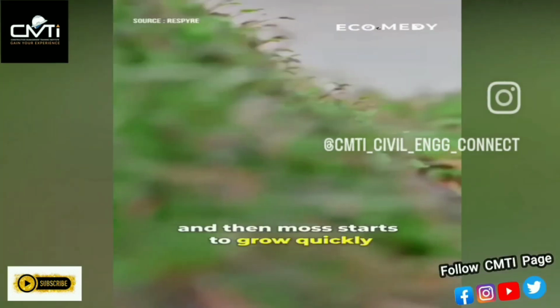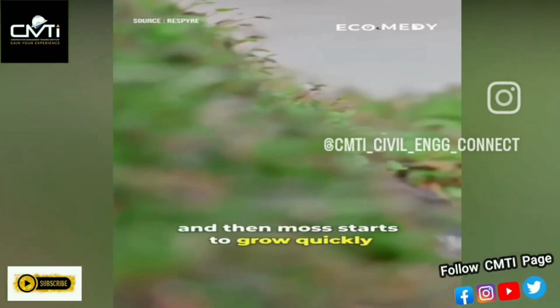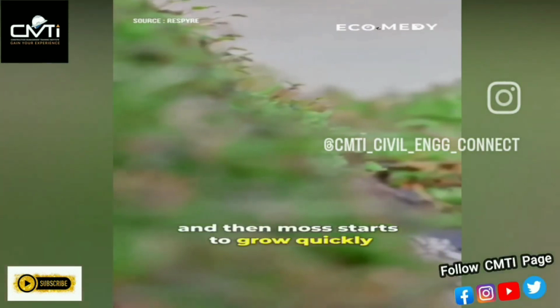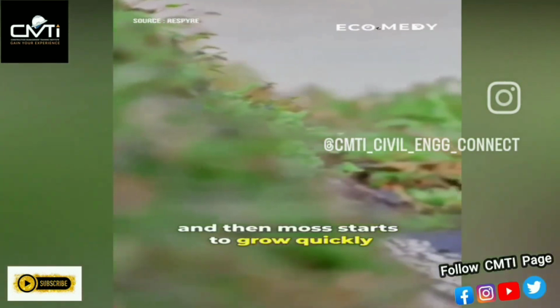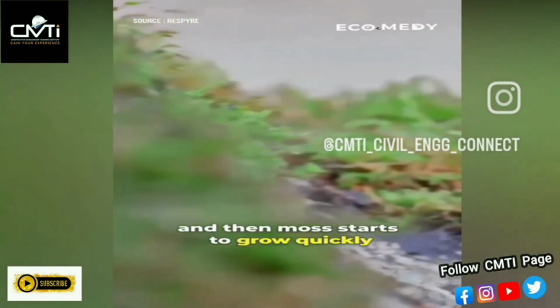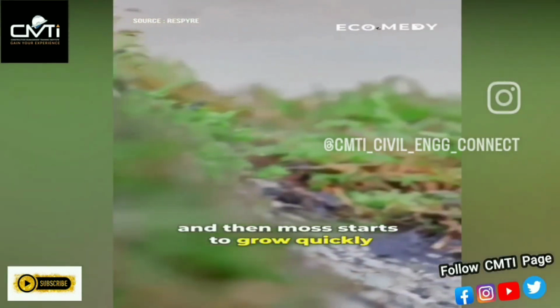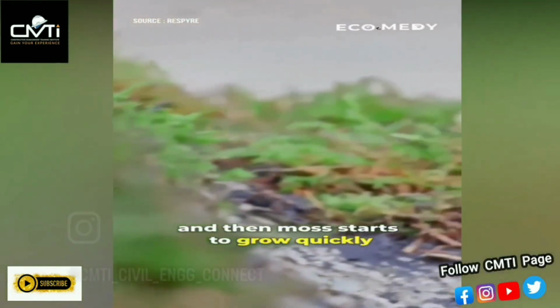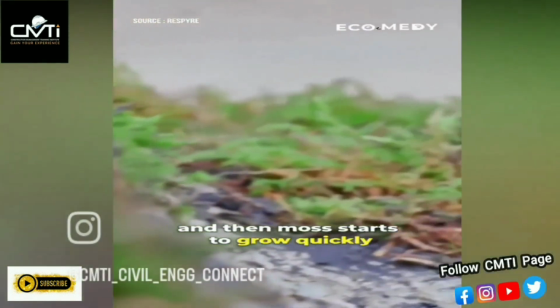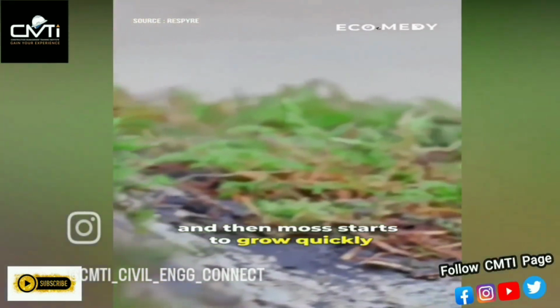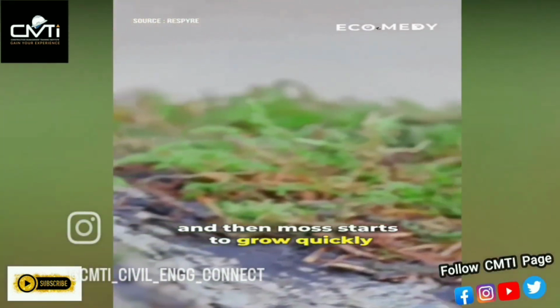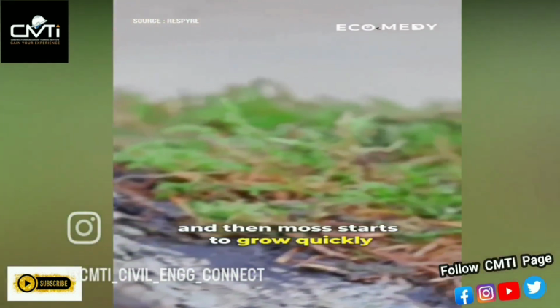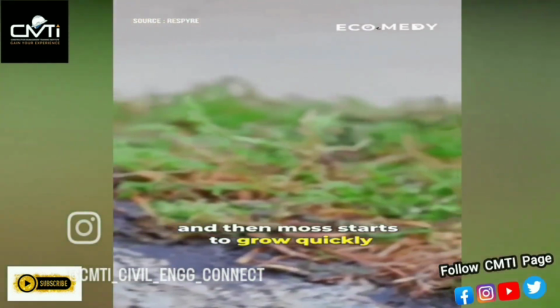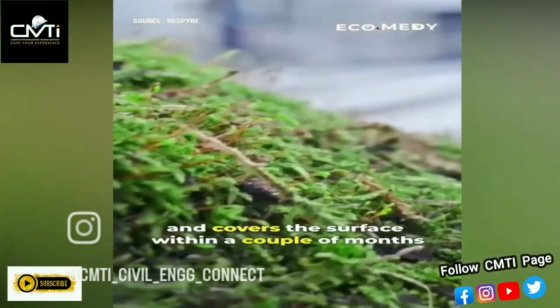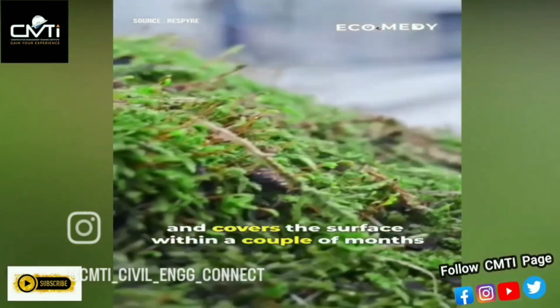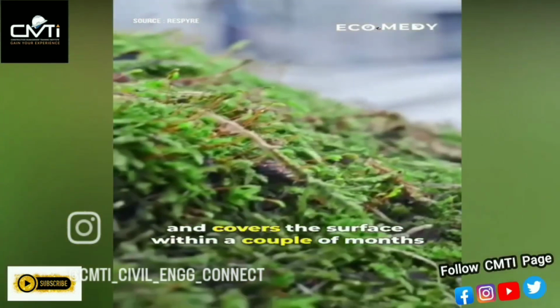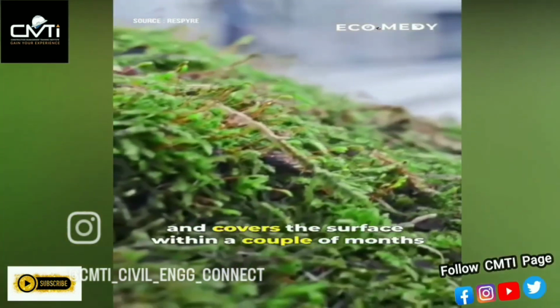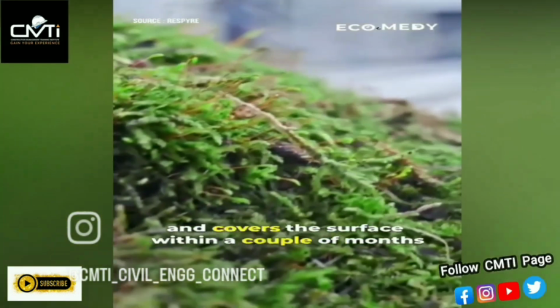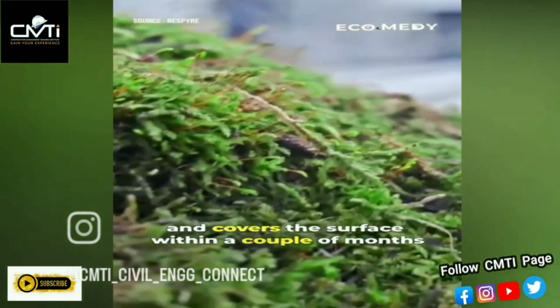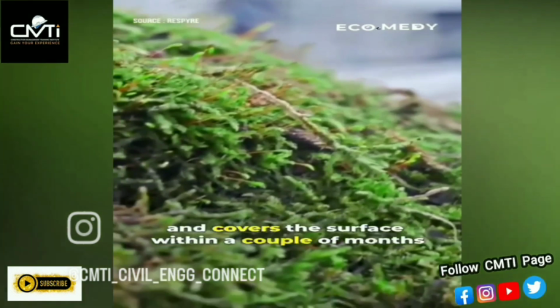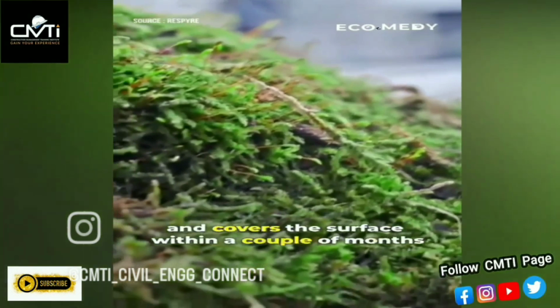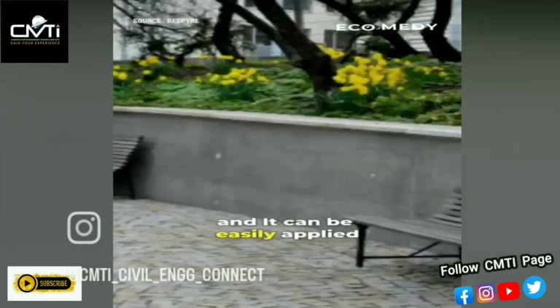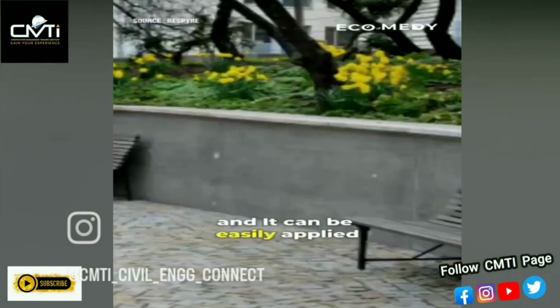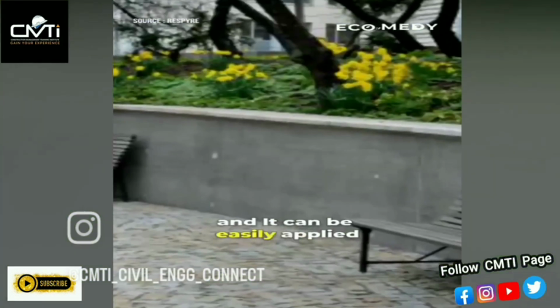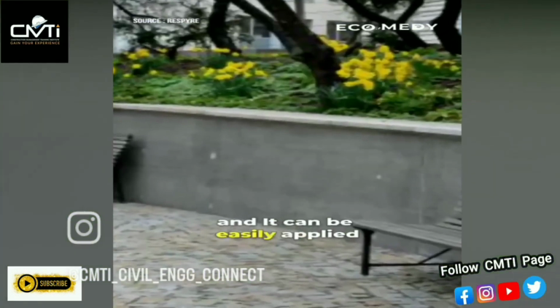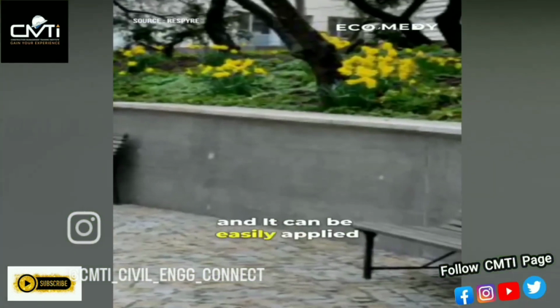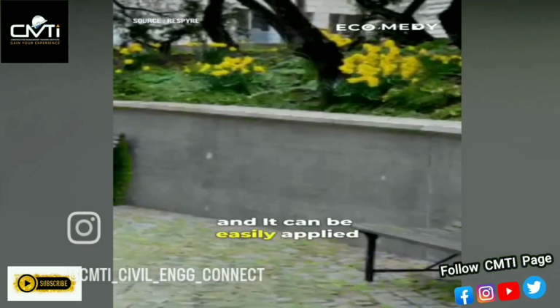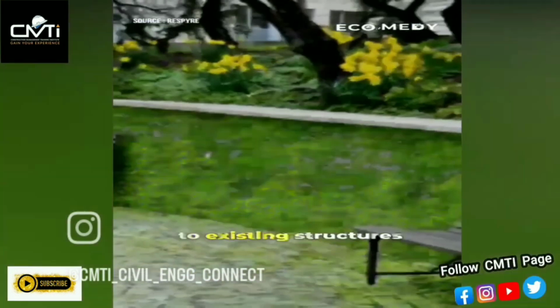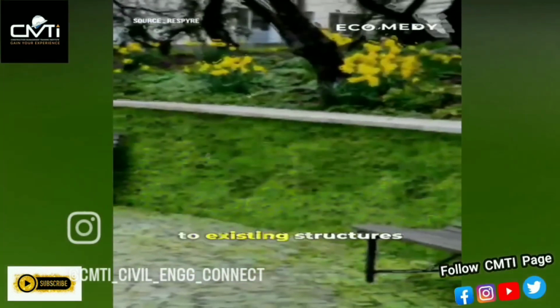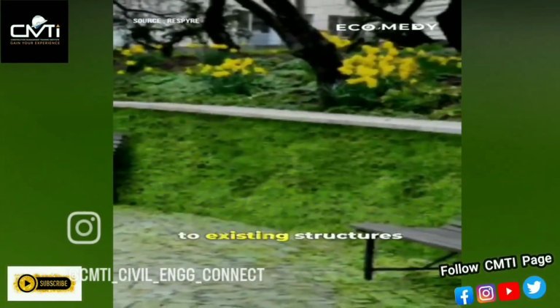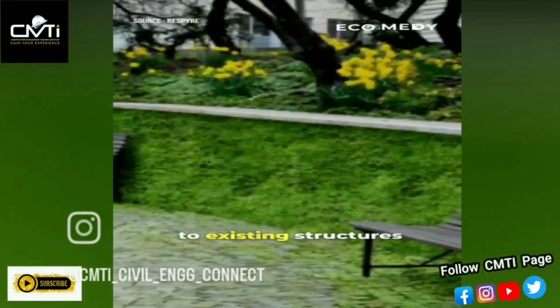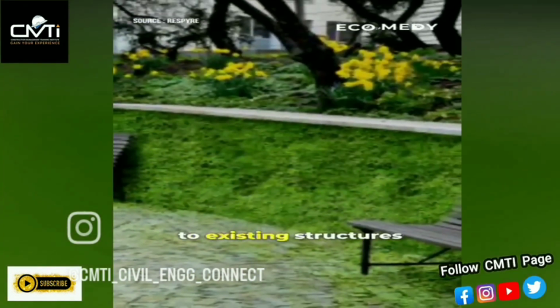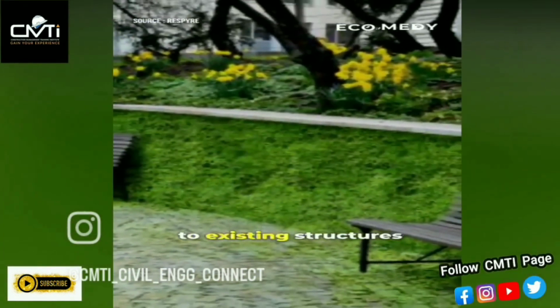Moss starts to grow quickly and covers the surface within a couple of months, and it can be easily applied to existing structures.